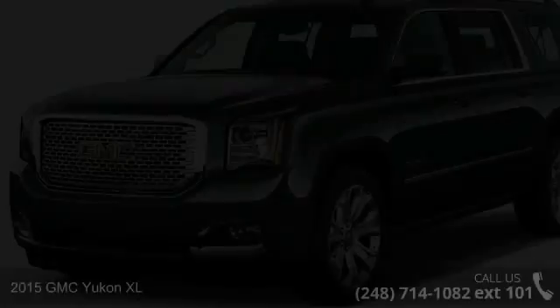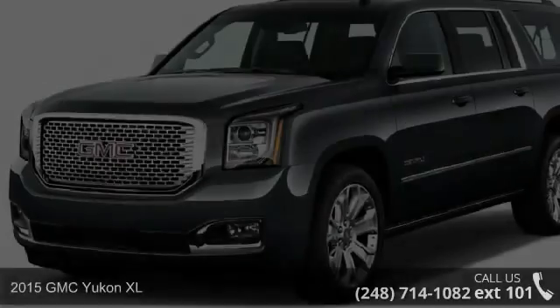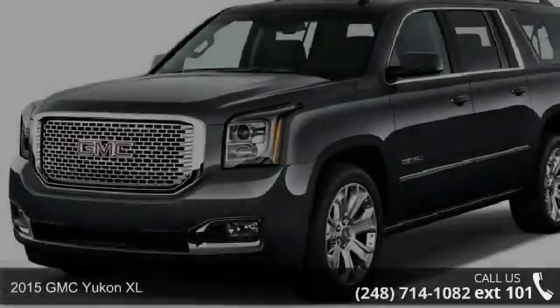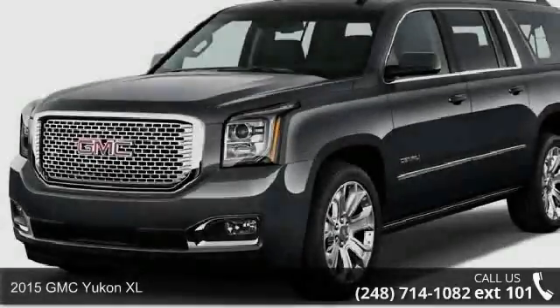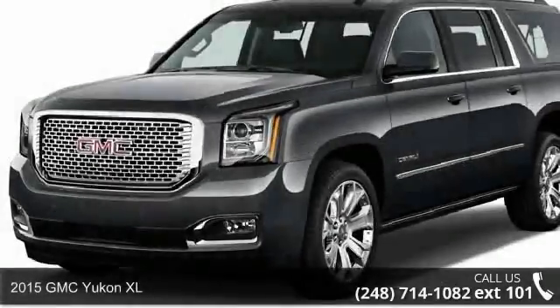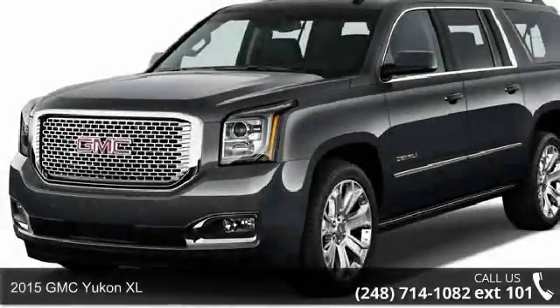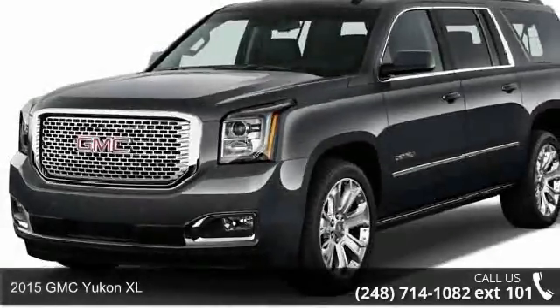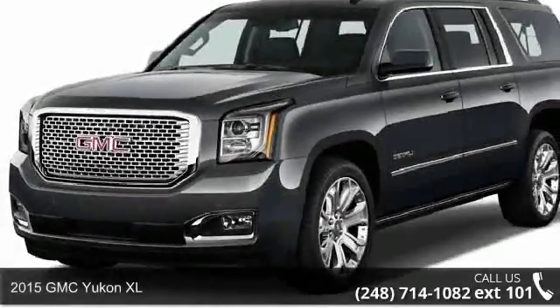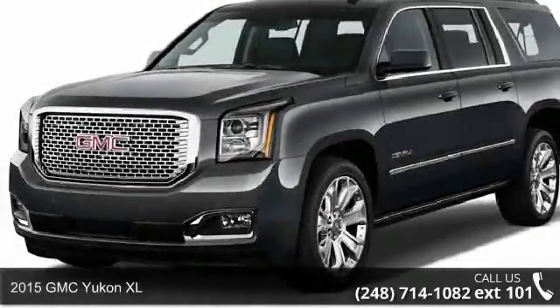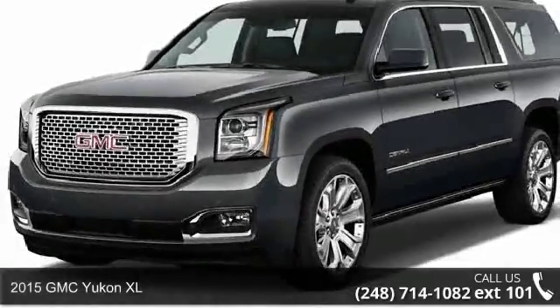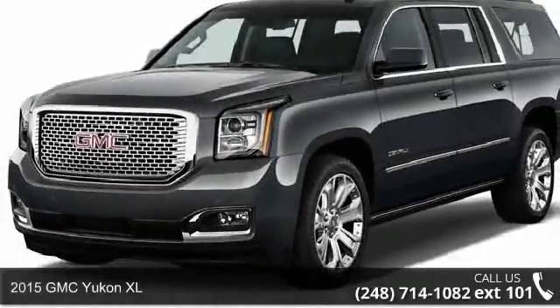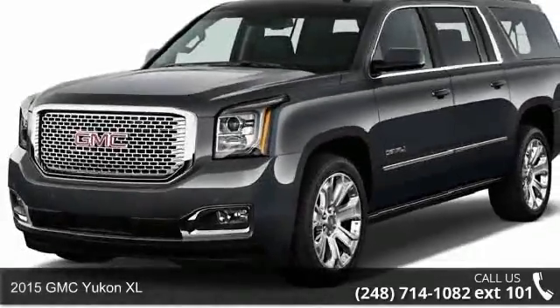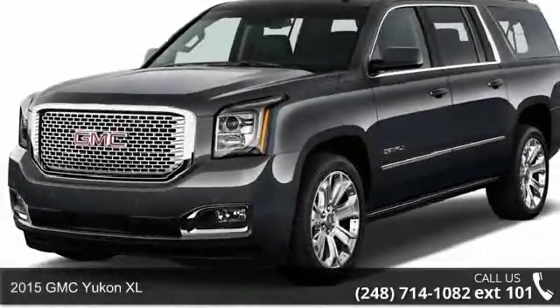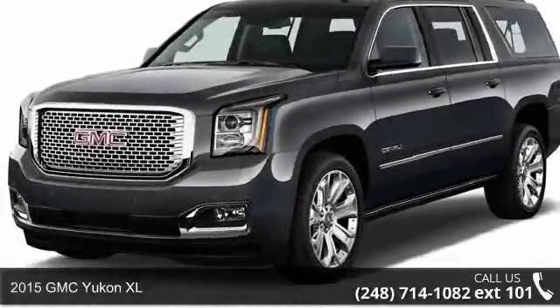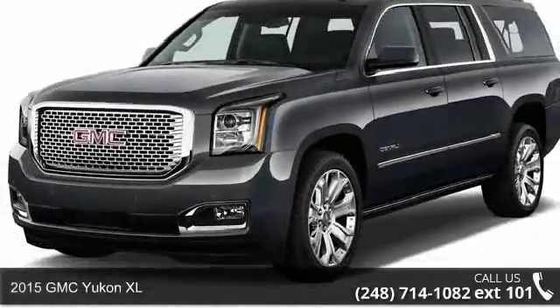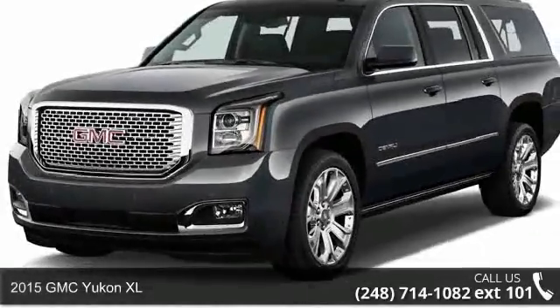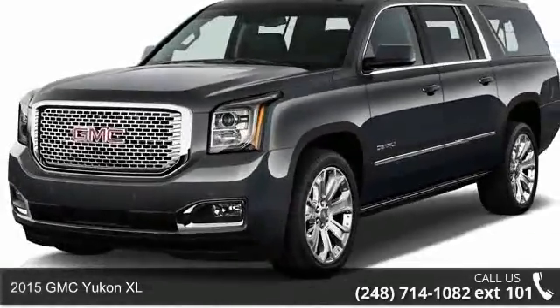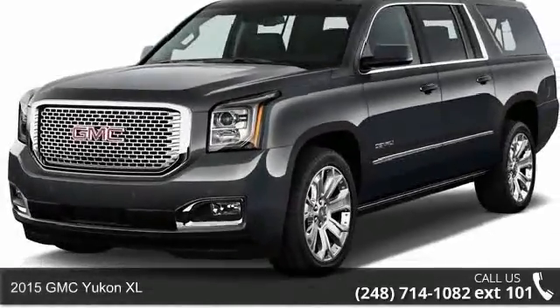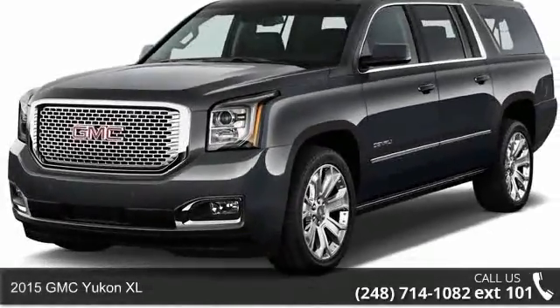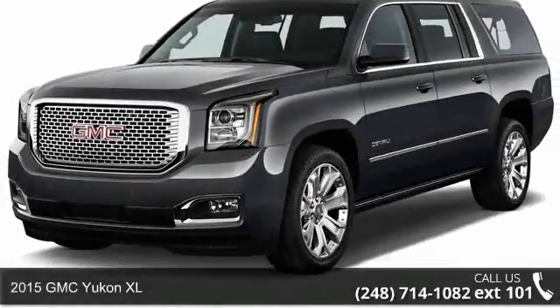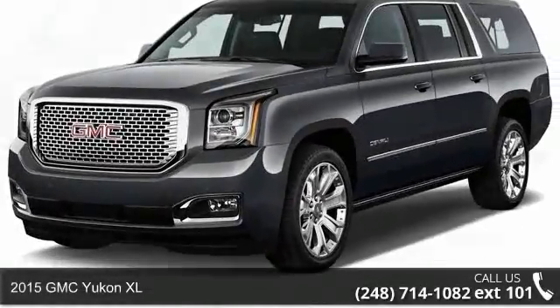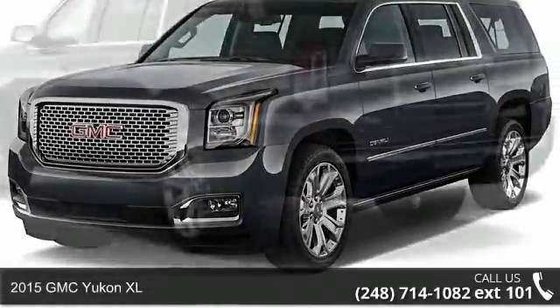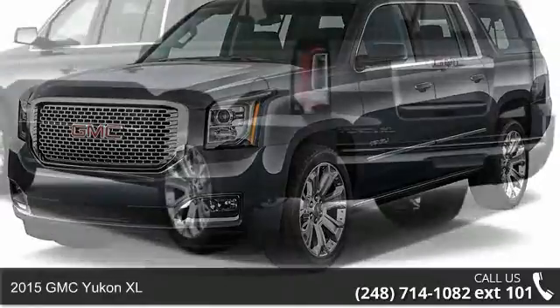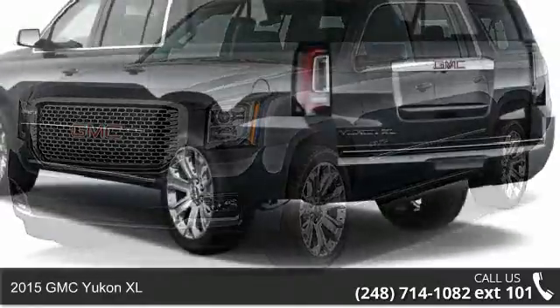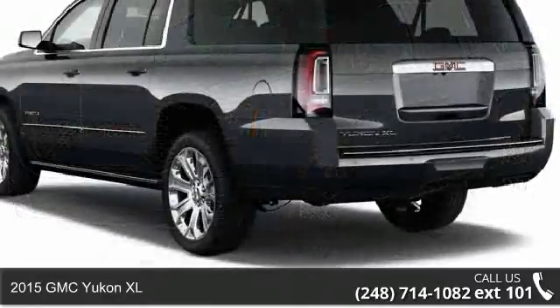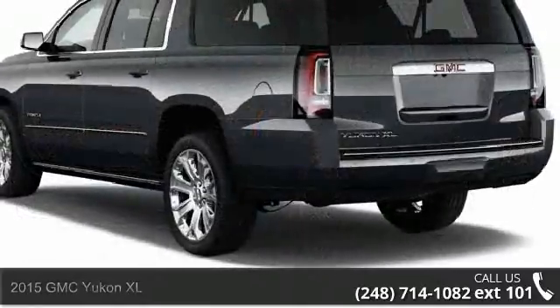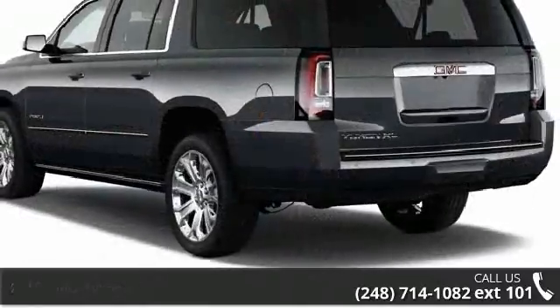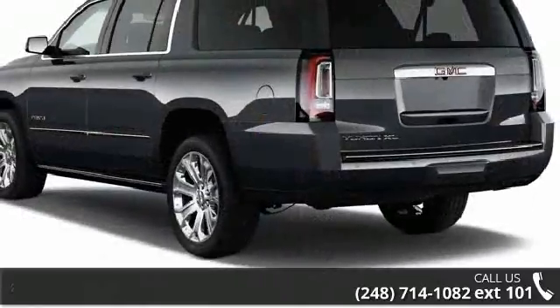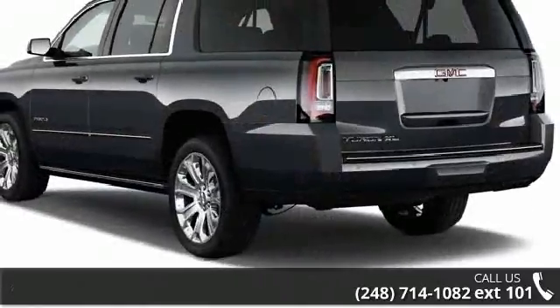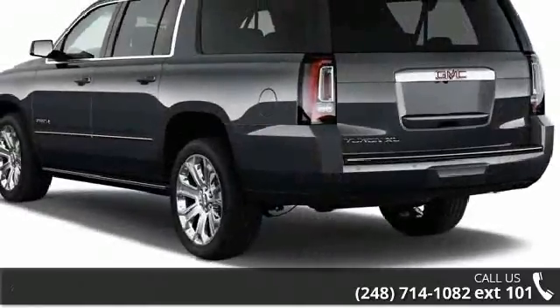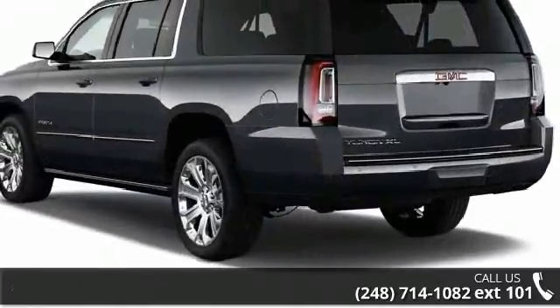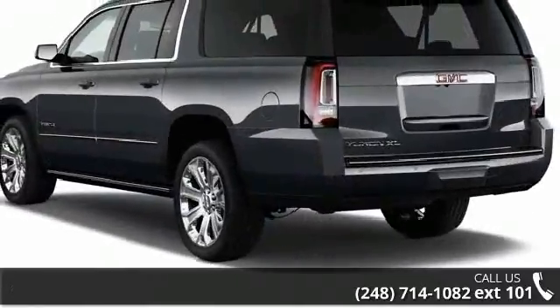Step into the 2015 GMC Yukon XL. If you are looking for an automobile with great features, look no further.